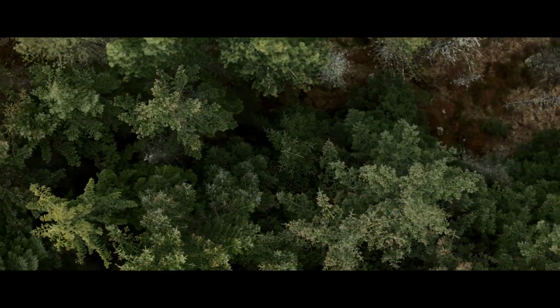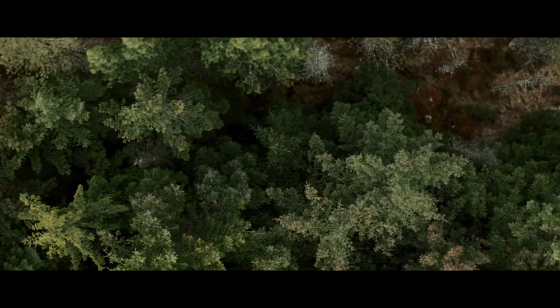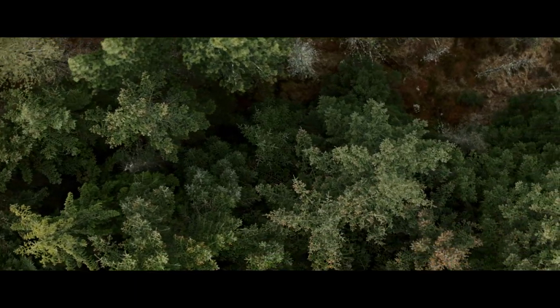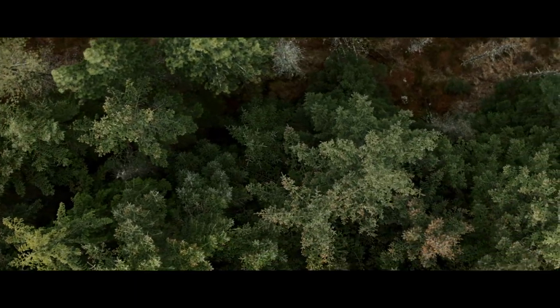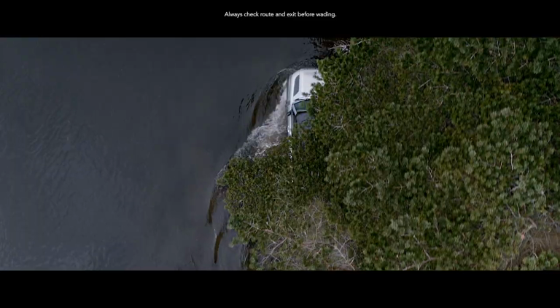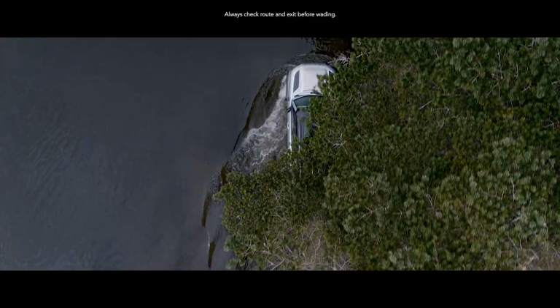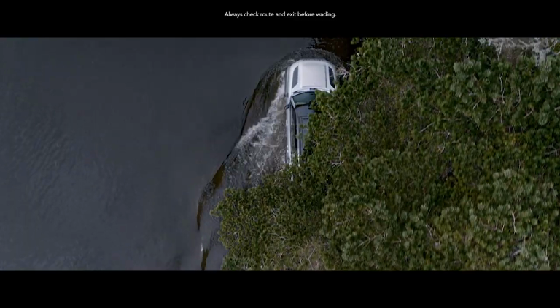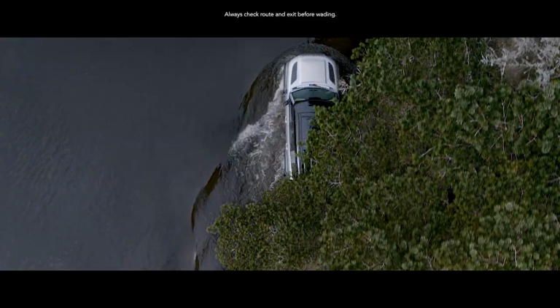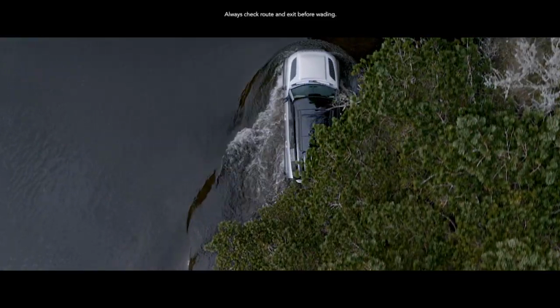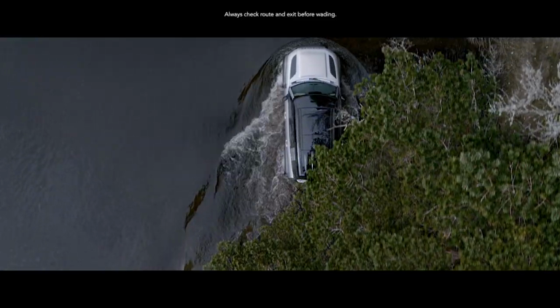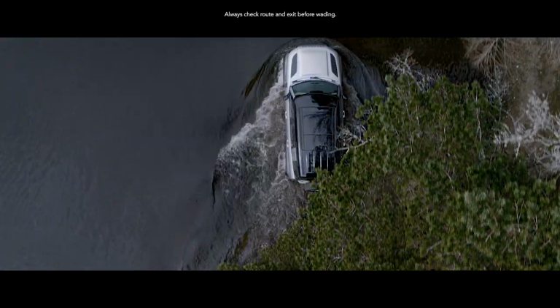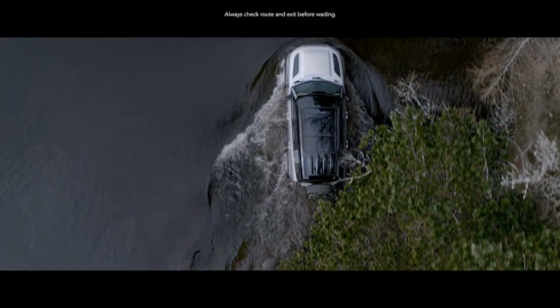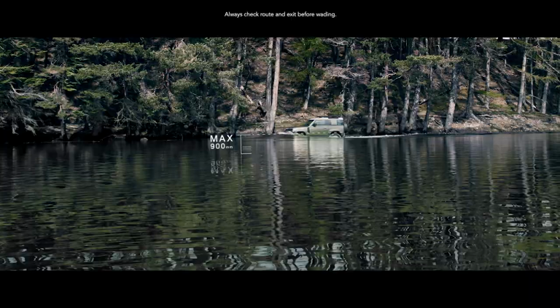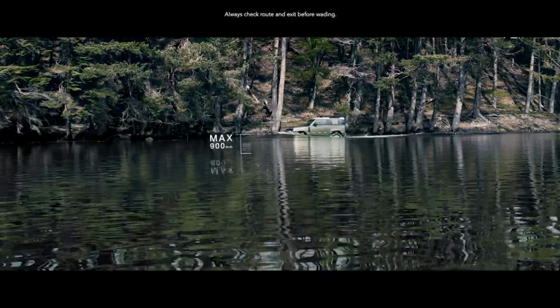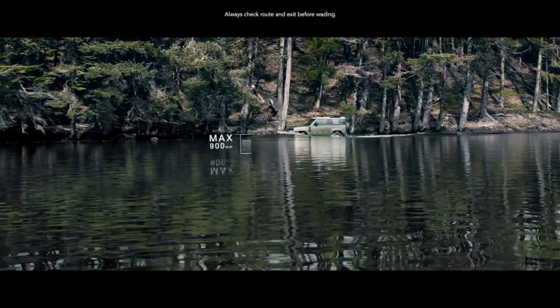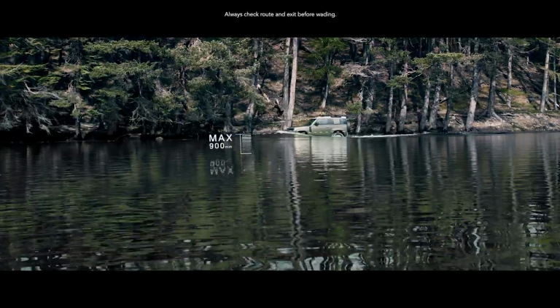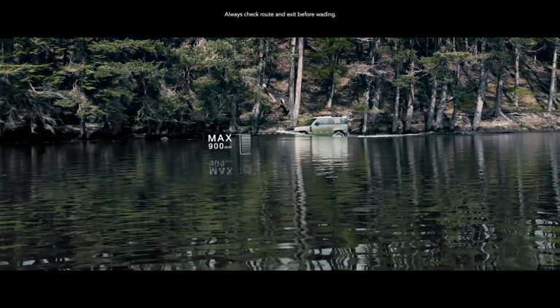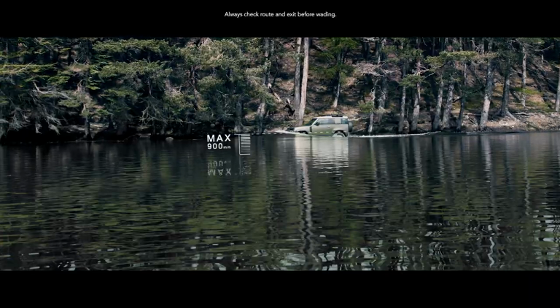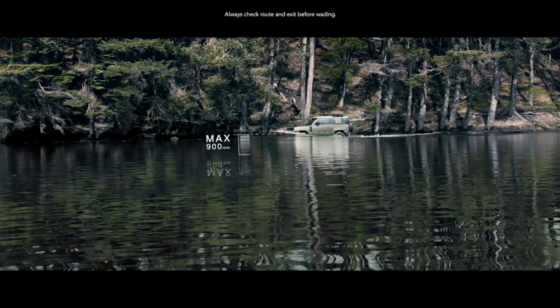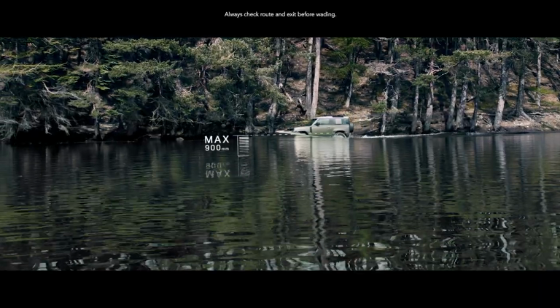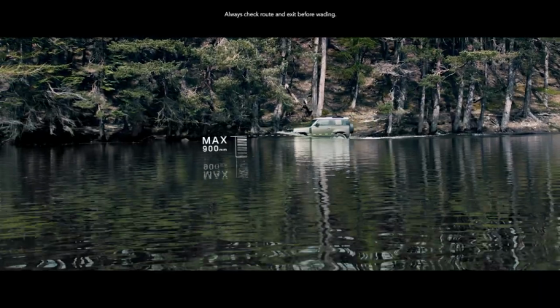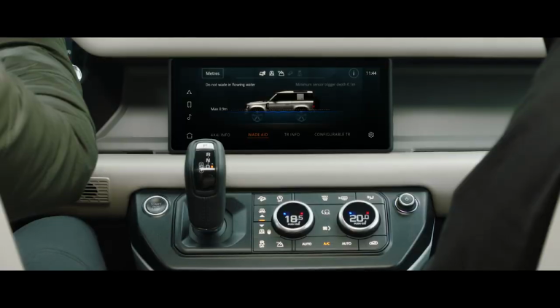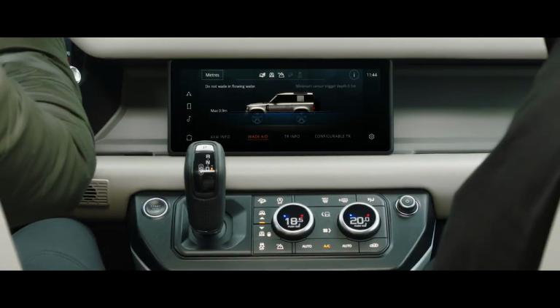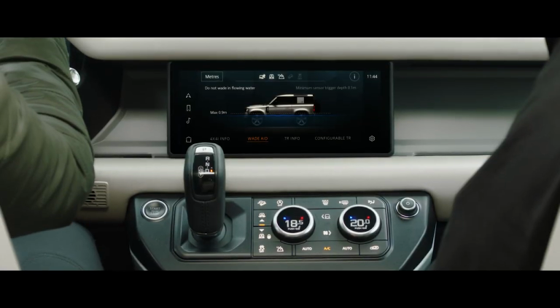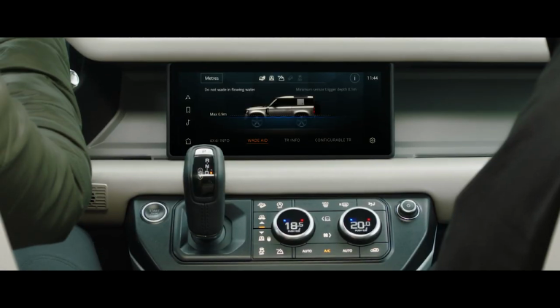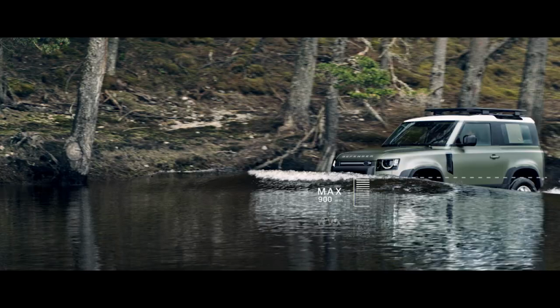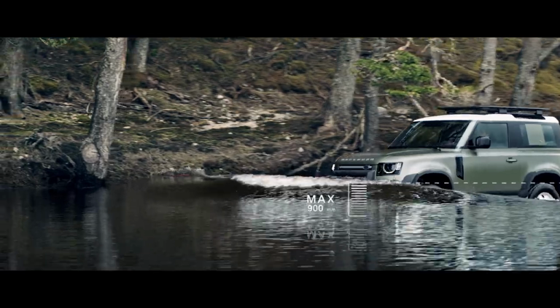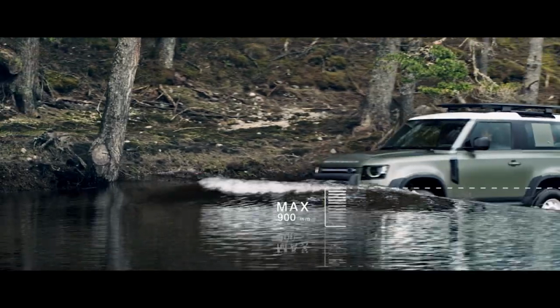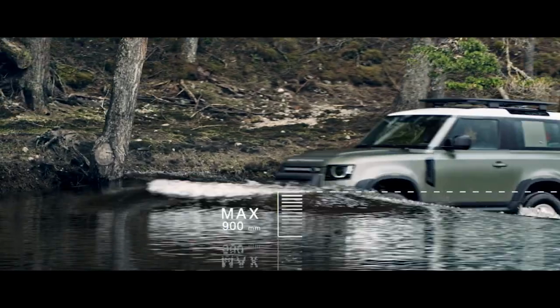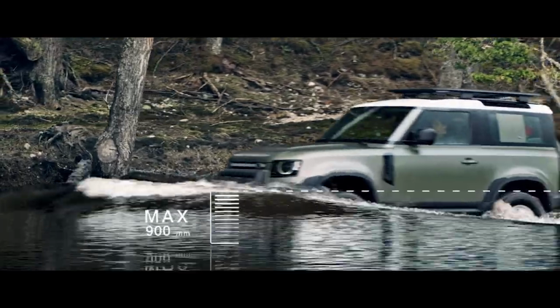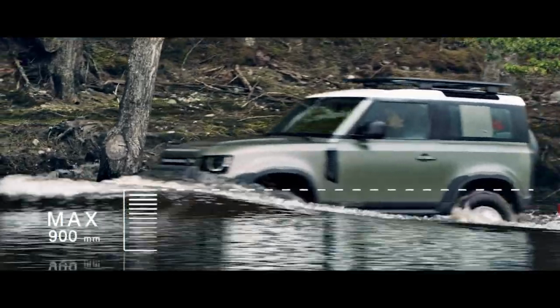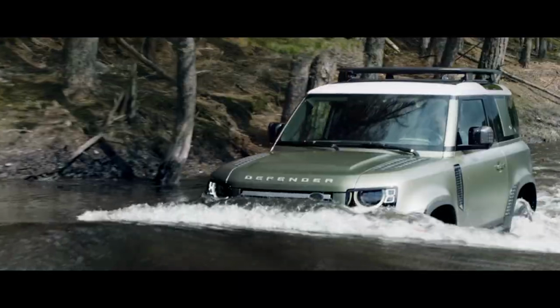And if life throws unexpected challenges your way, a wading depth of 900 mm means crossing water needn't be one of them.